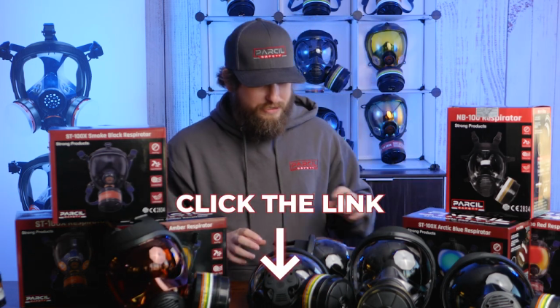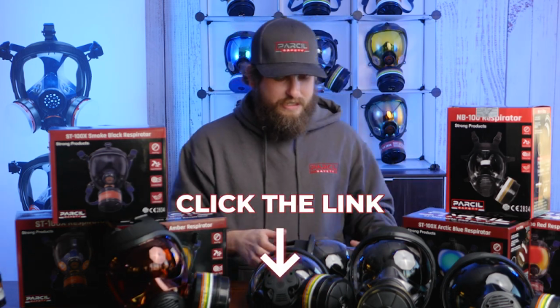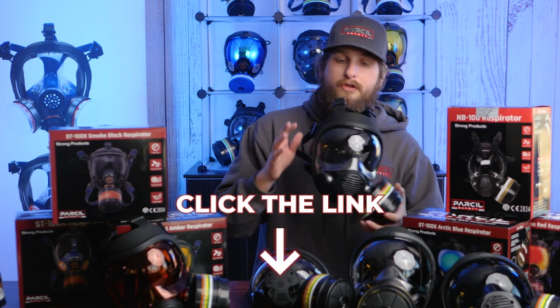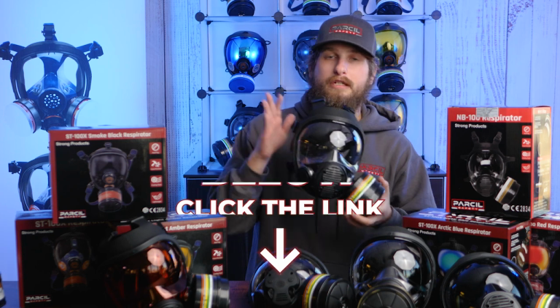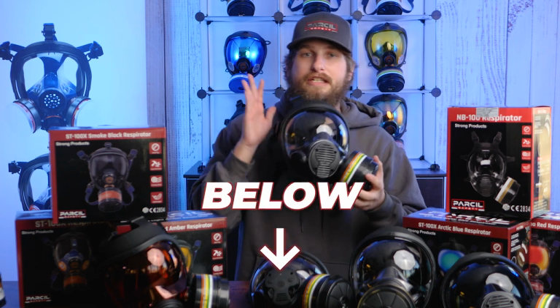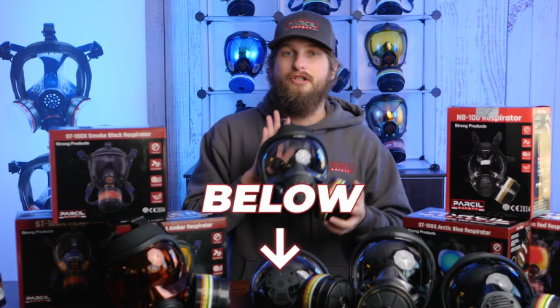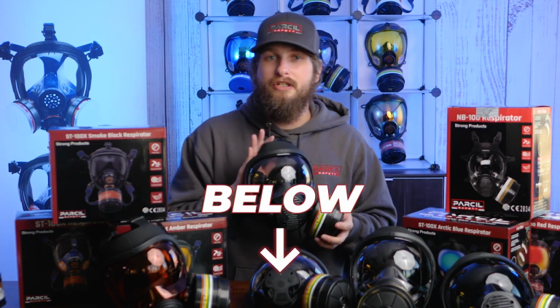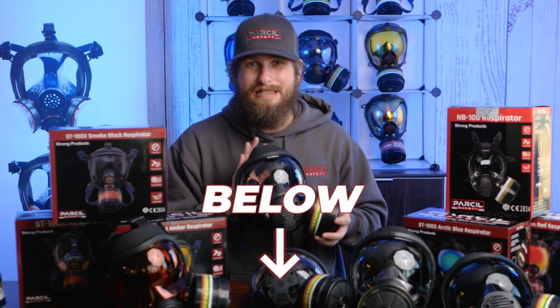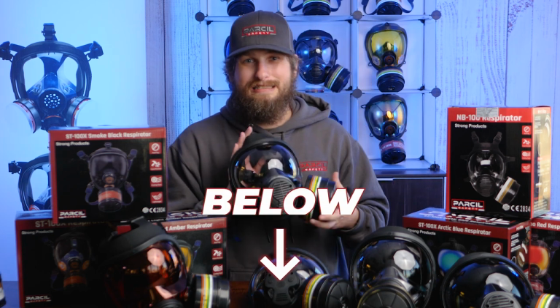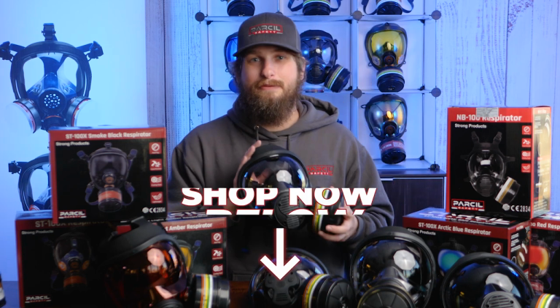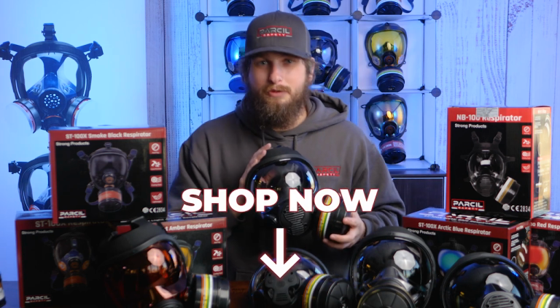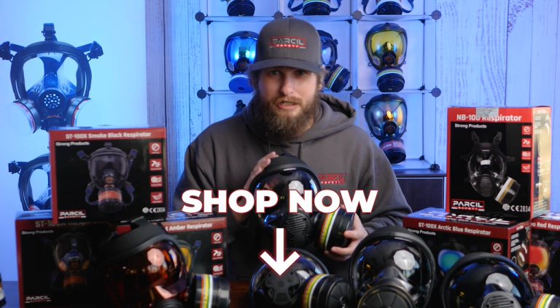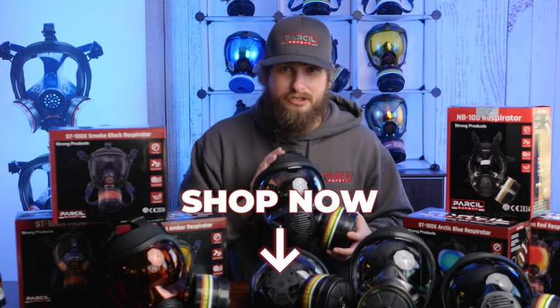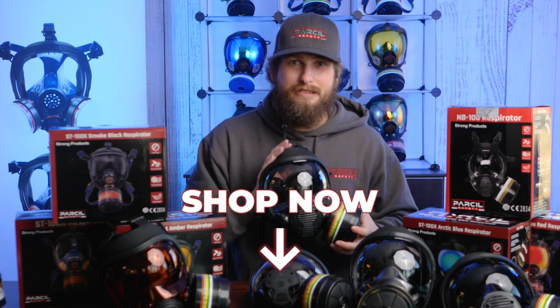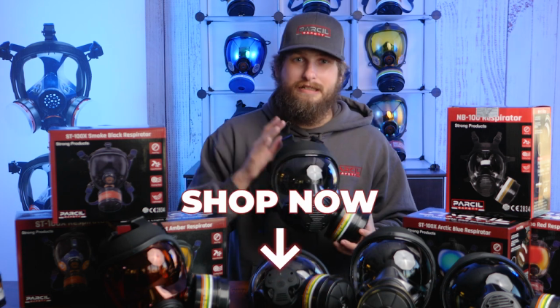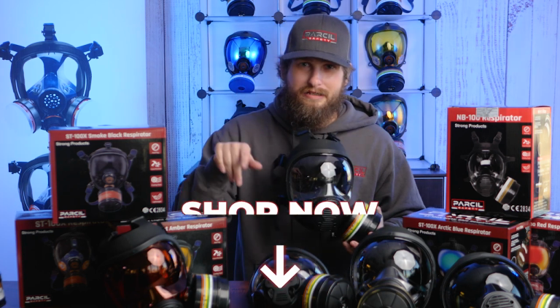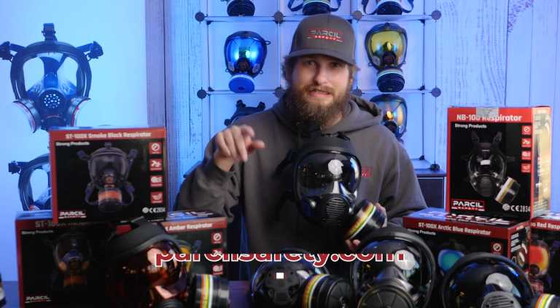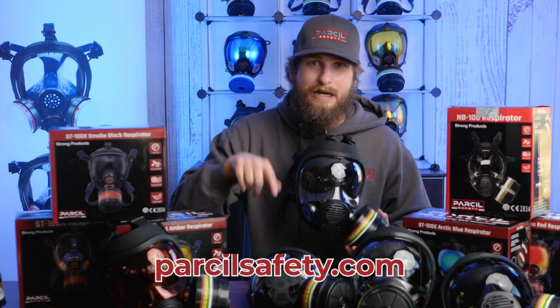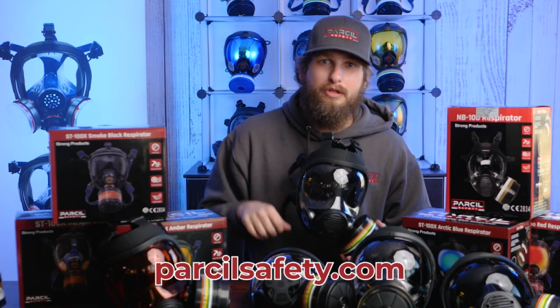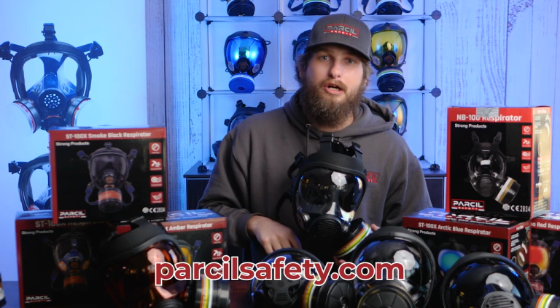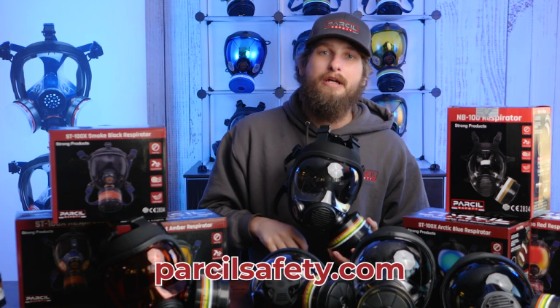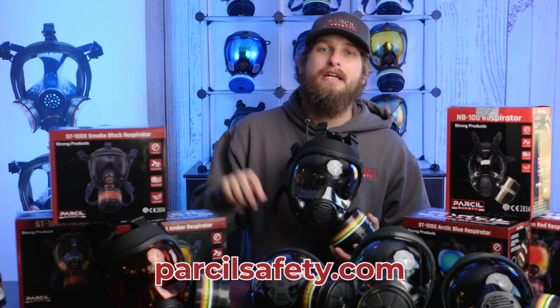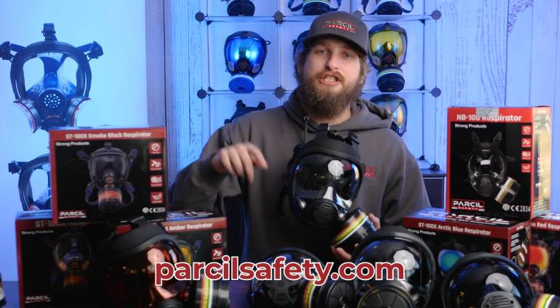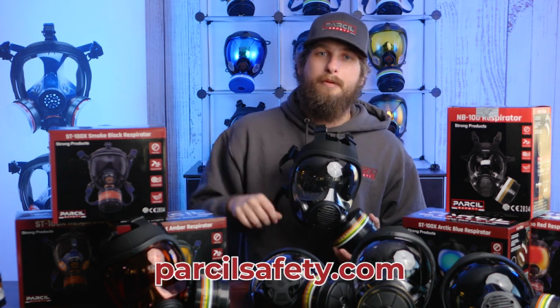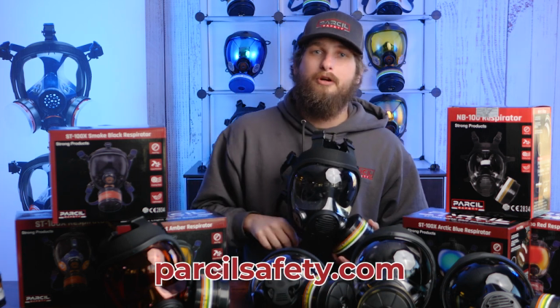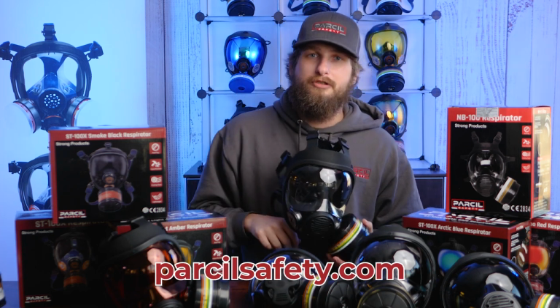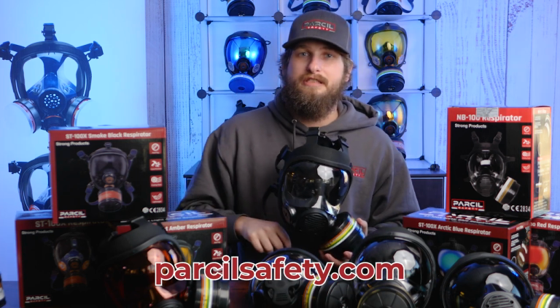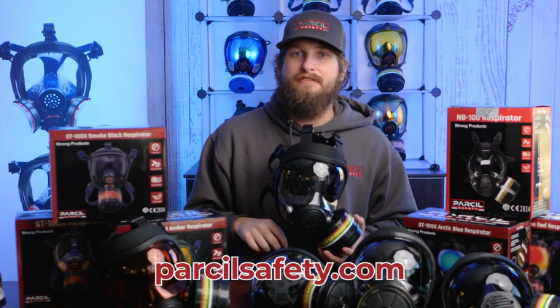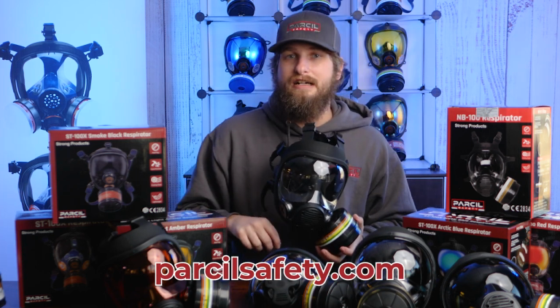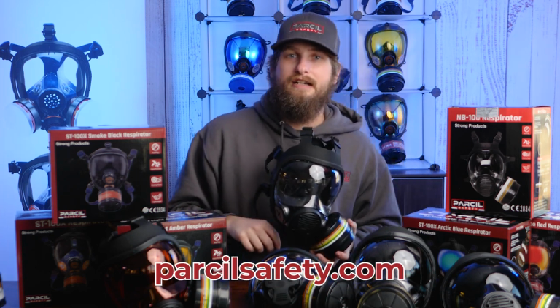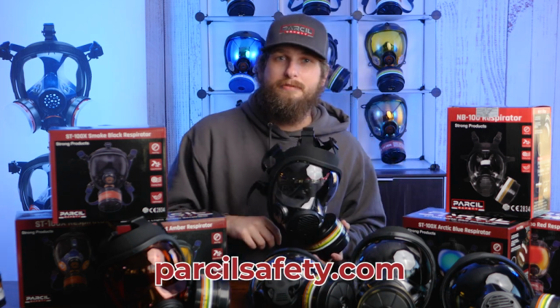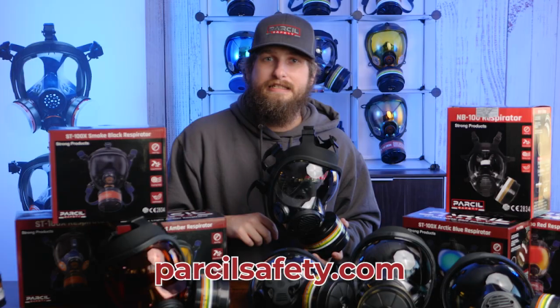If you want to get your next NB100, click the link down below and shop parcelsafety.com today.